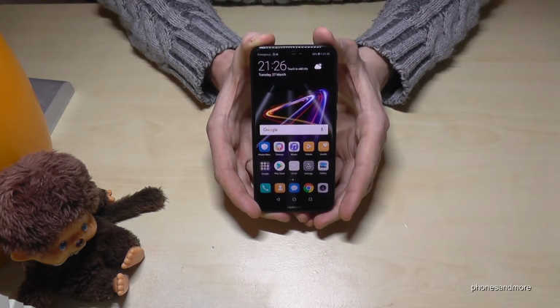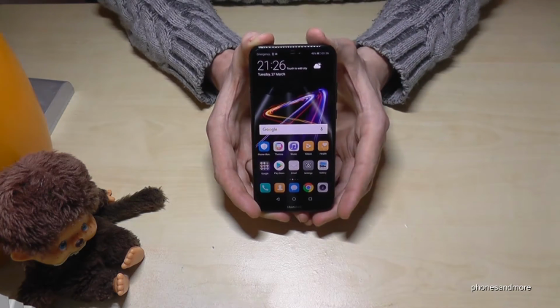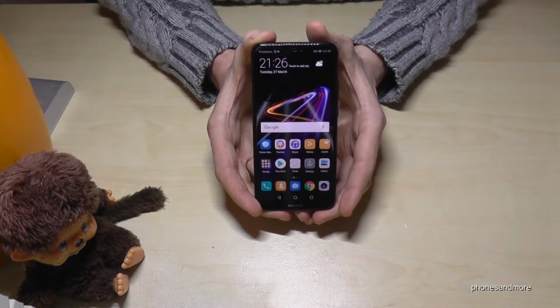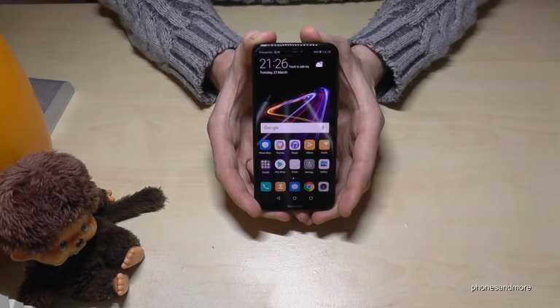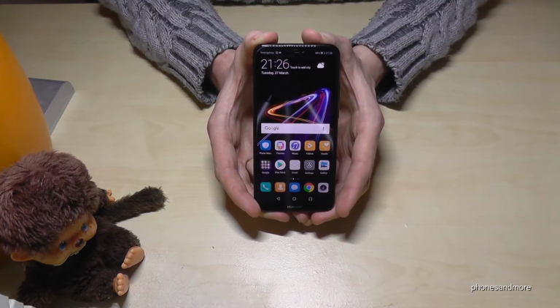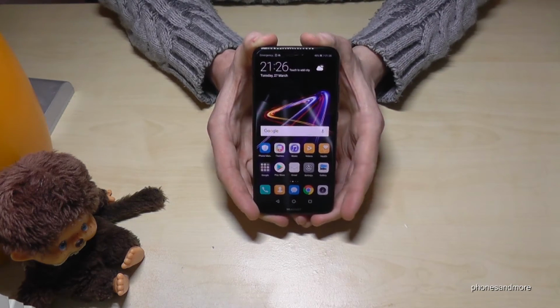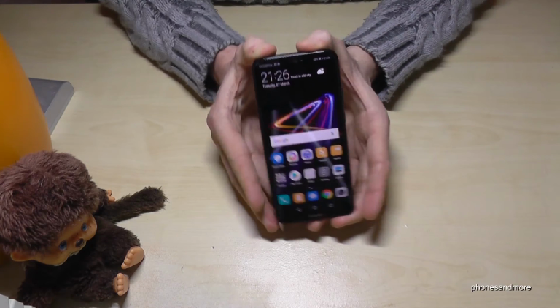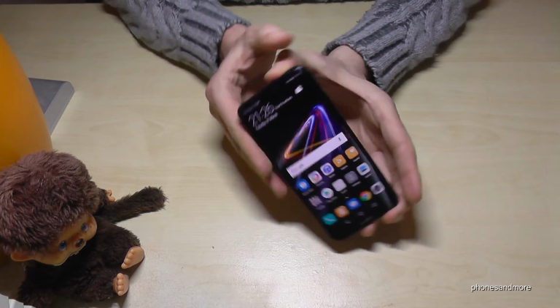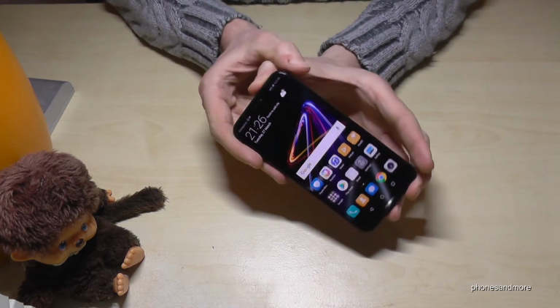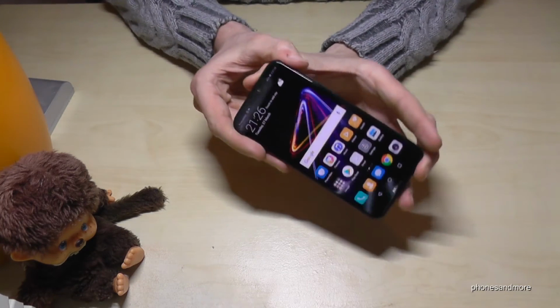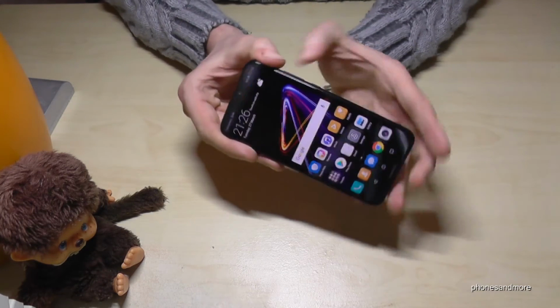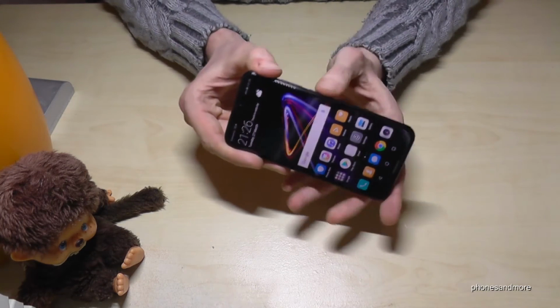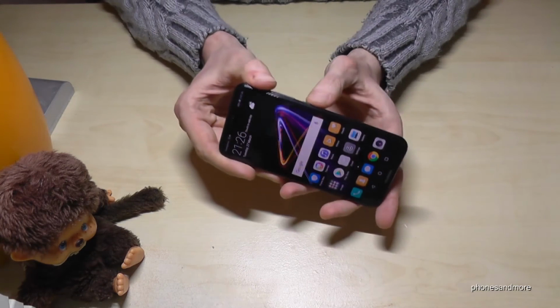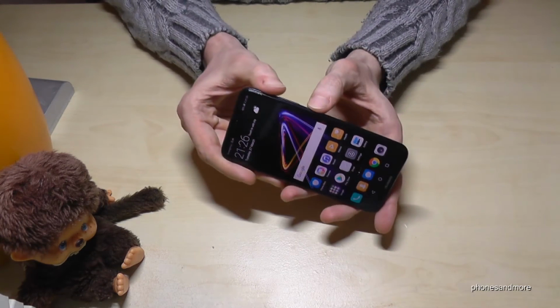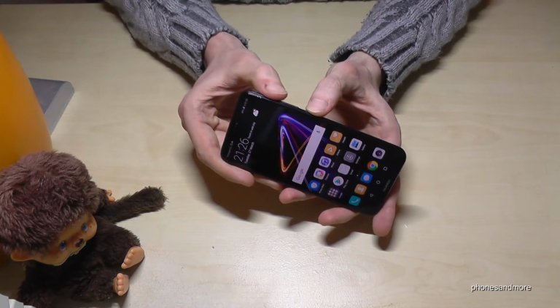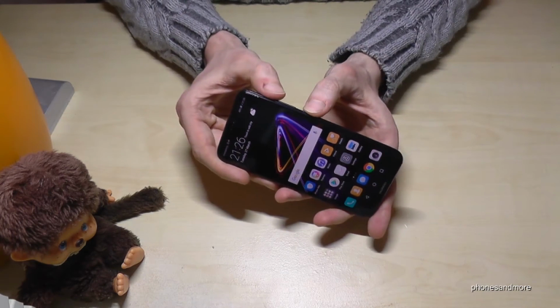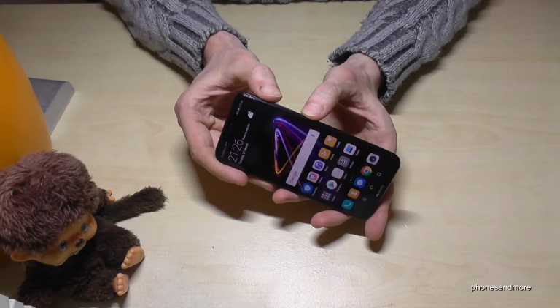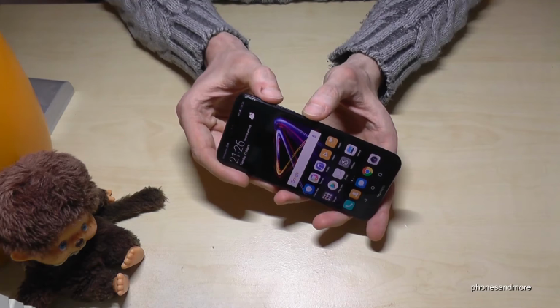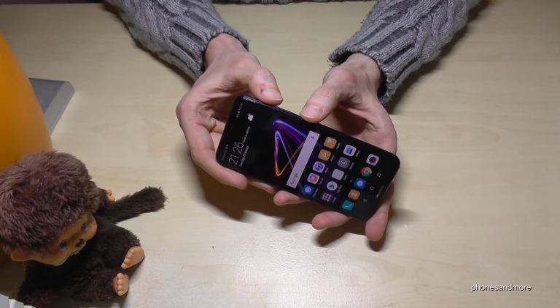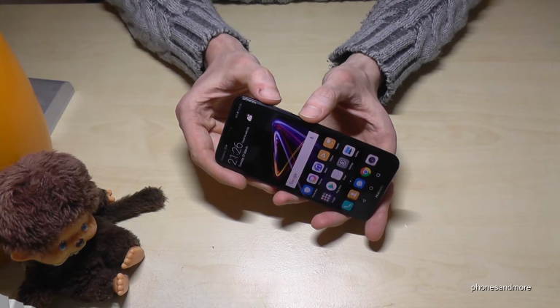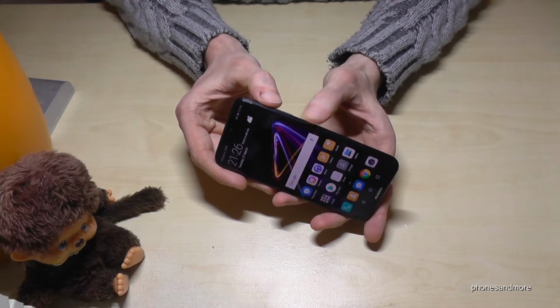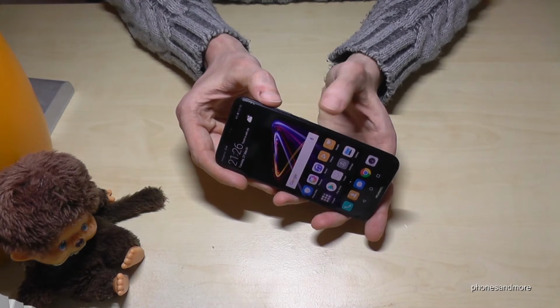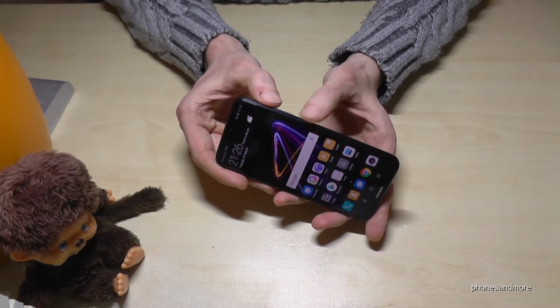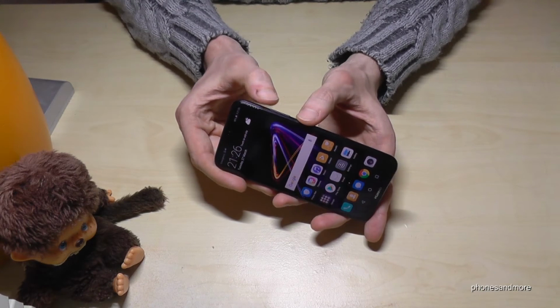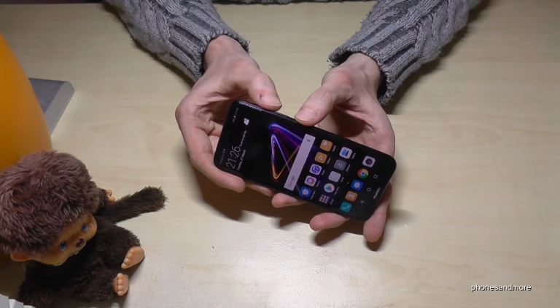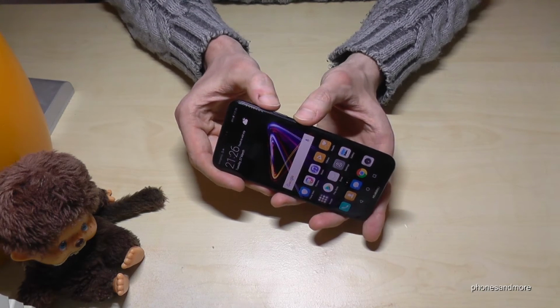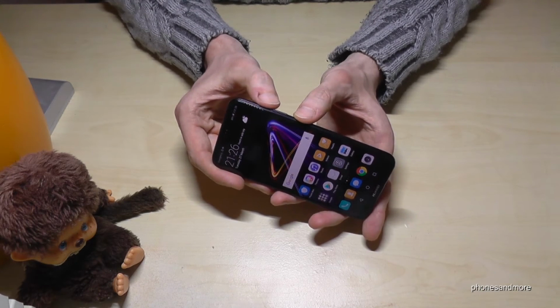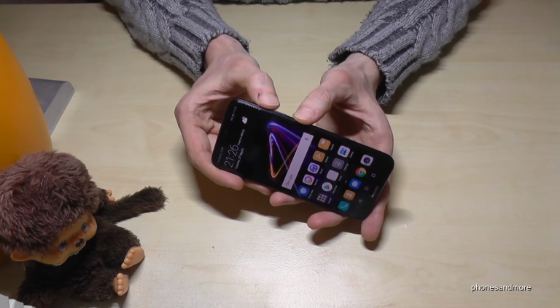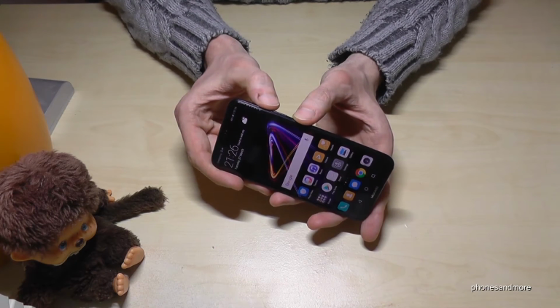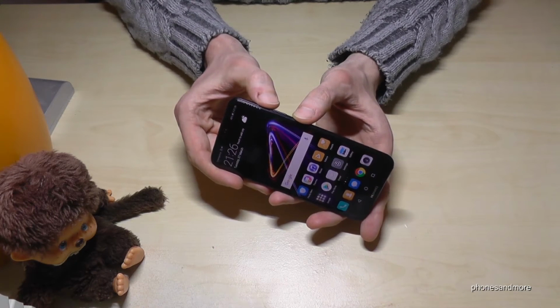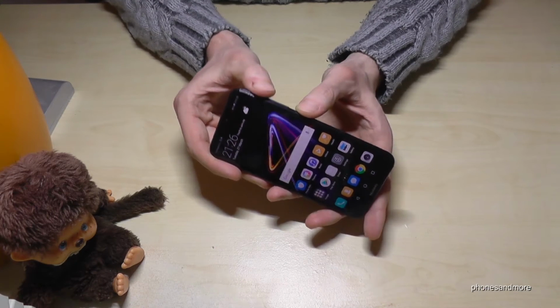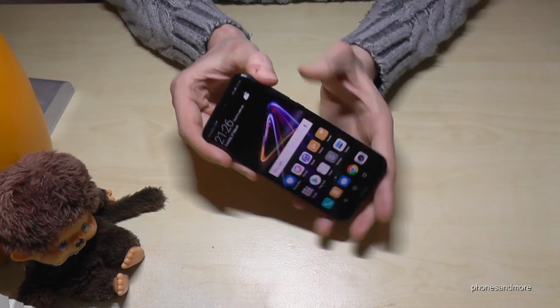There is another way to stop it — the same way as you started. So power button and volume up button.